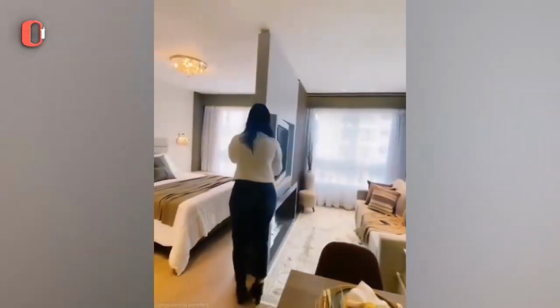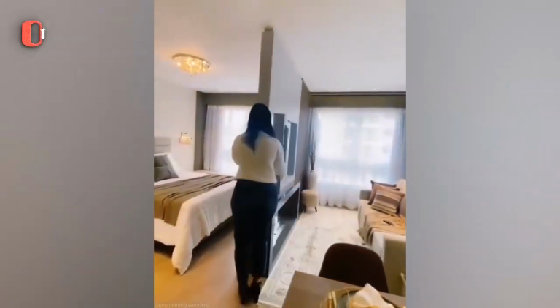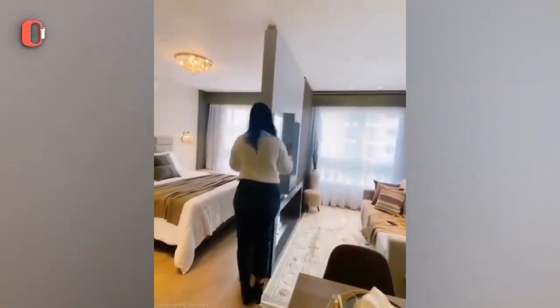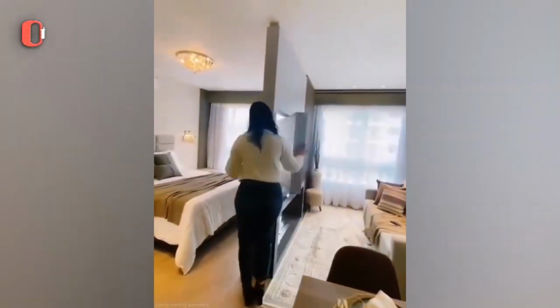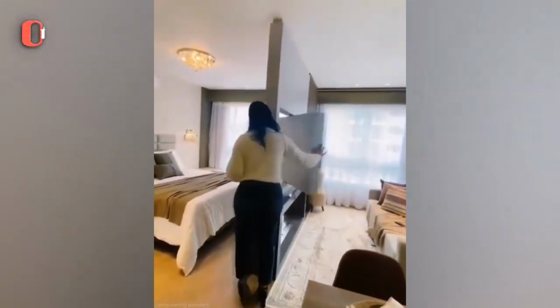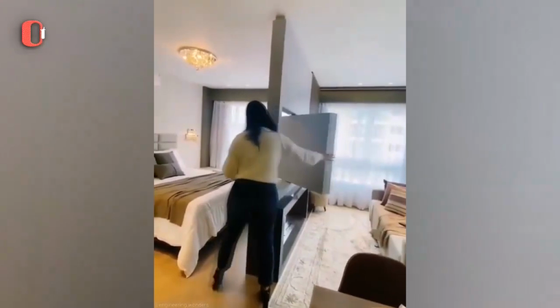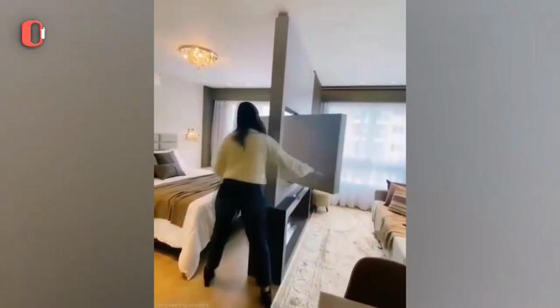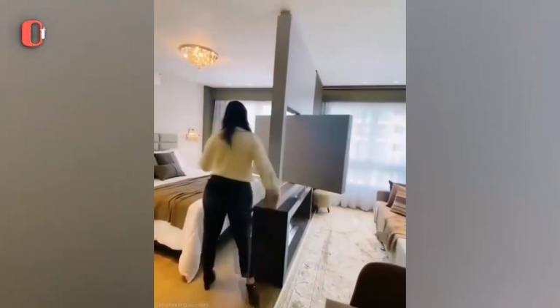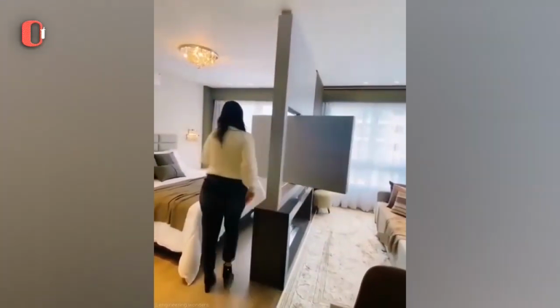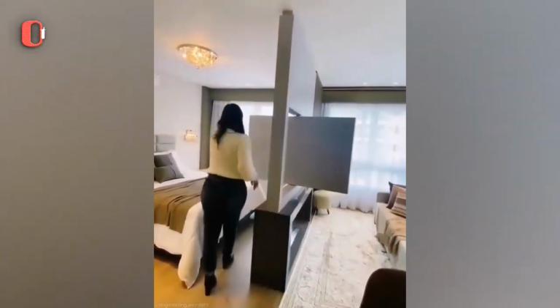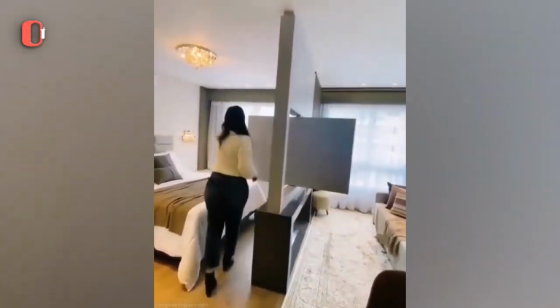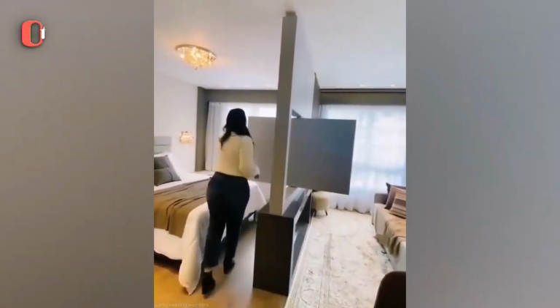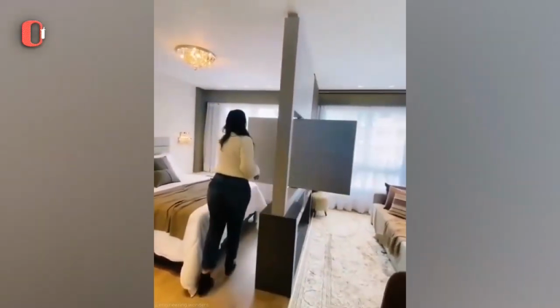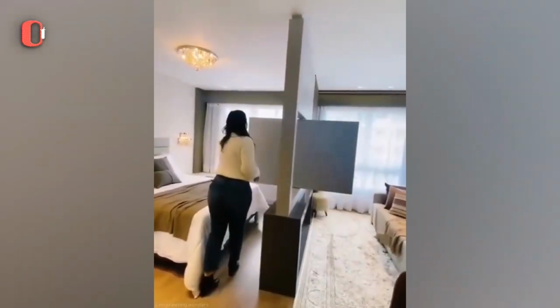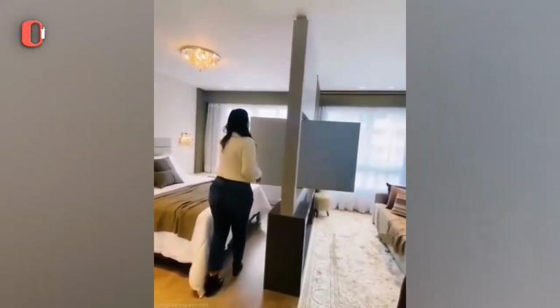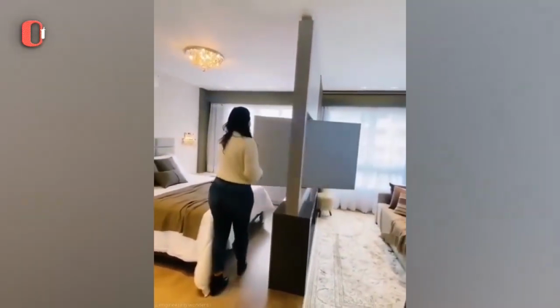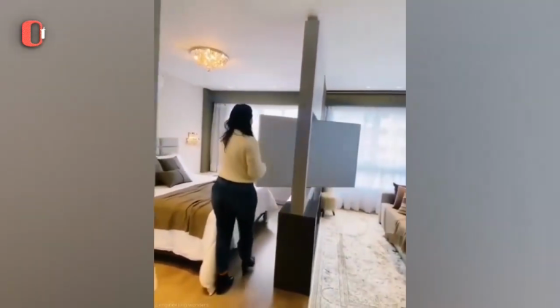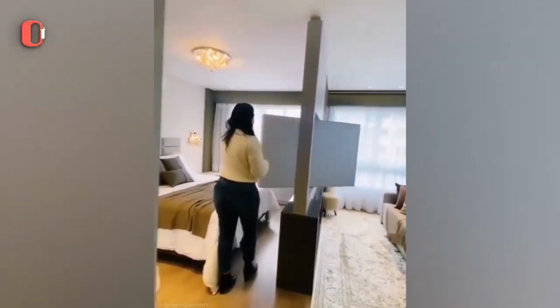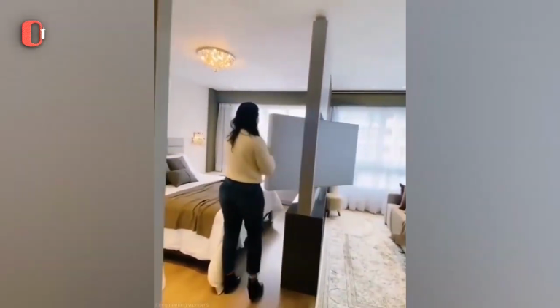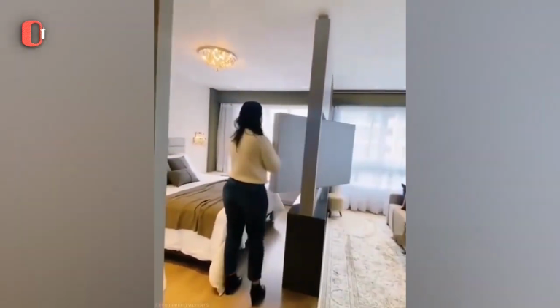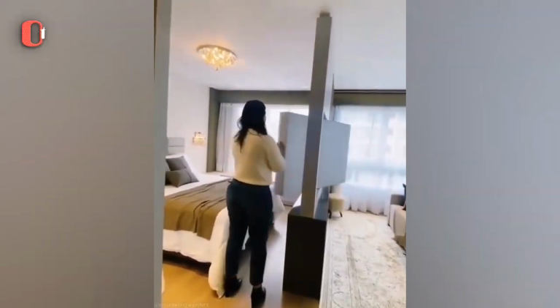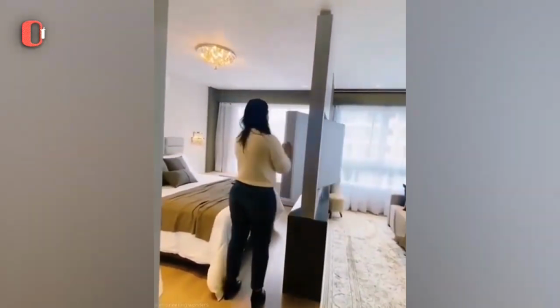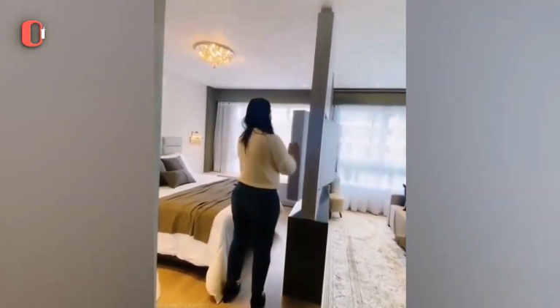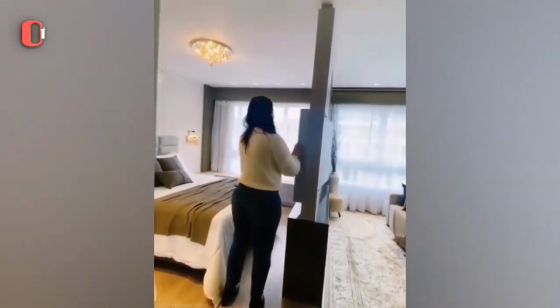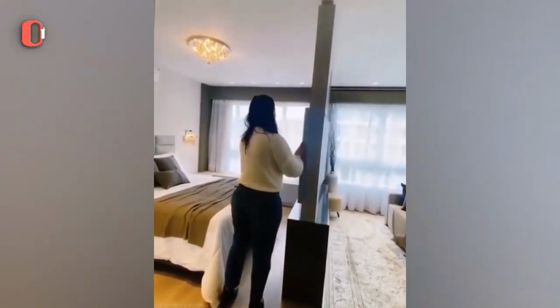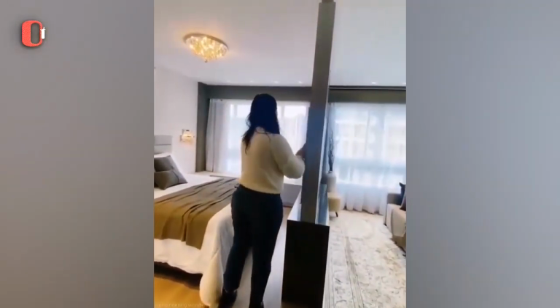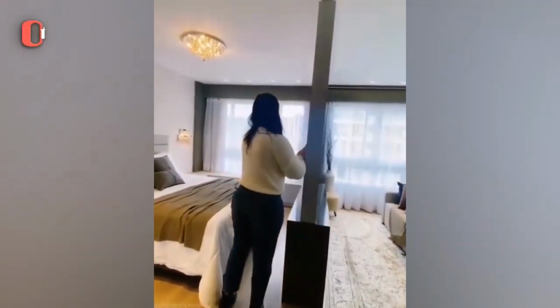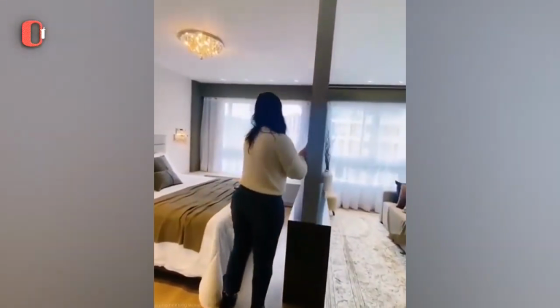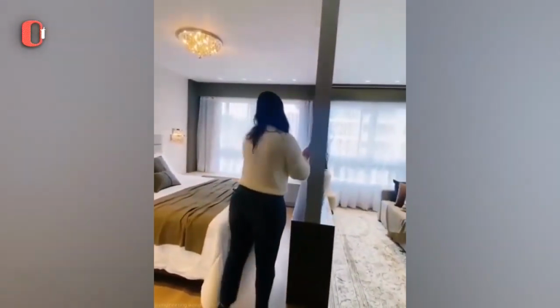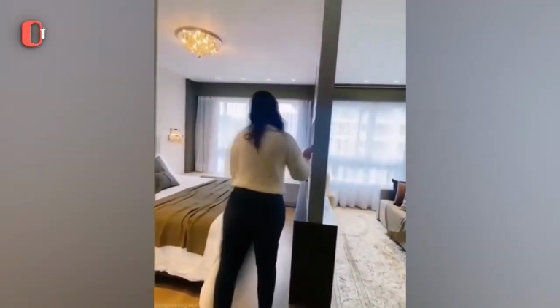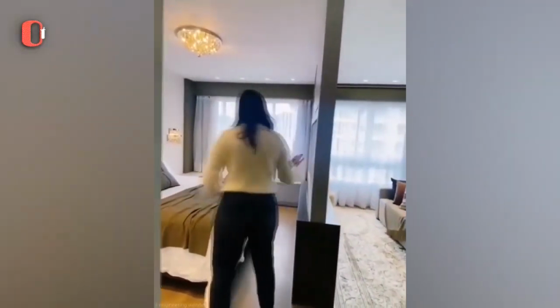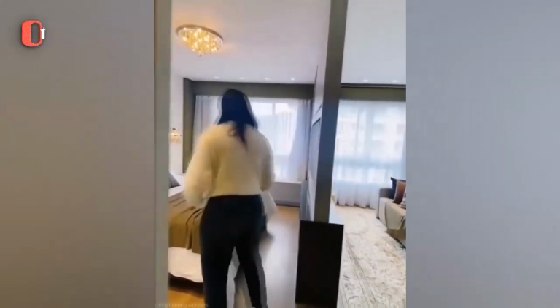There is no need for more than one TV set for both your living room and your bedroom with this turning panel.